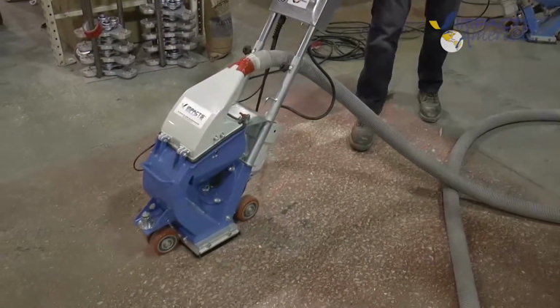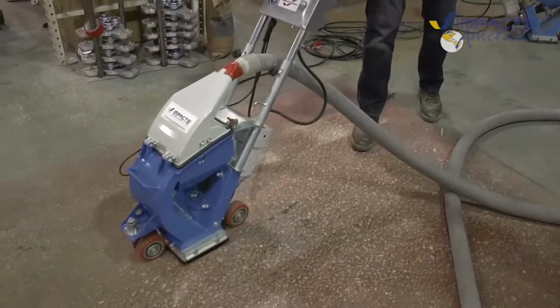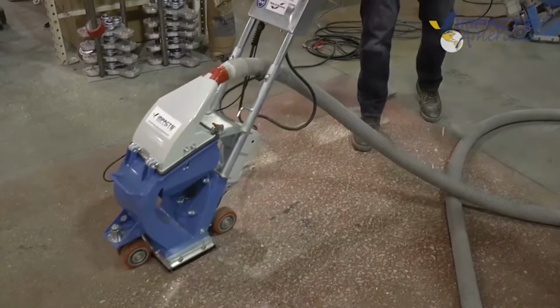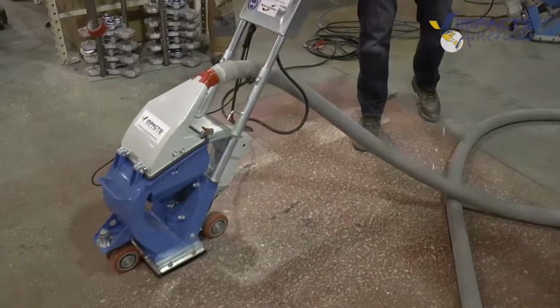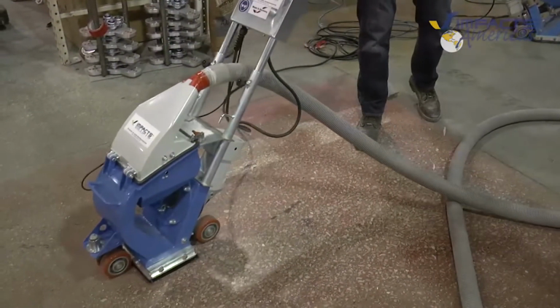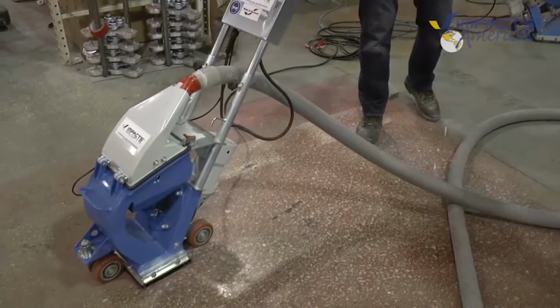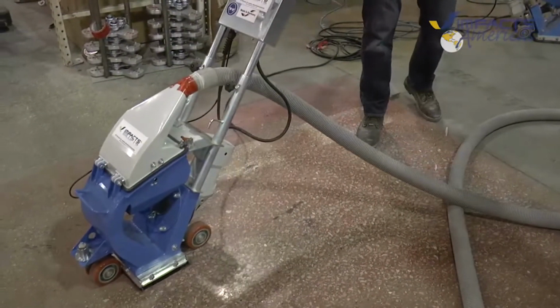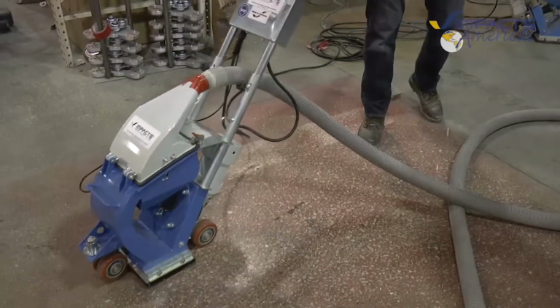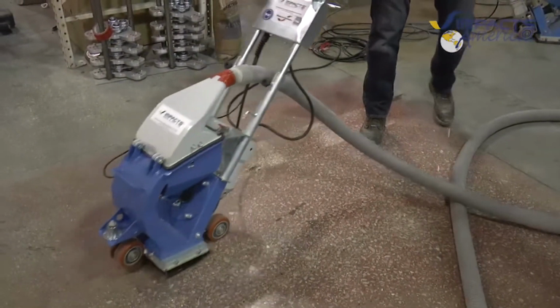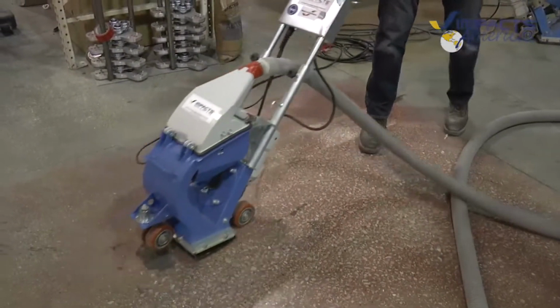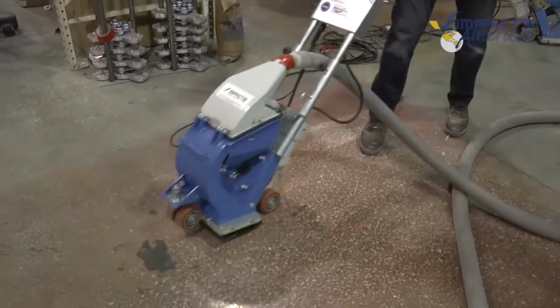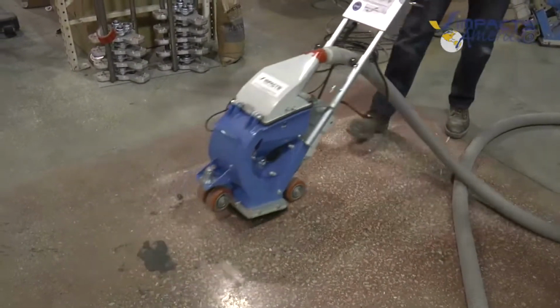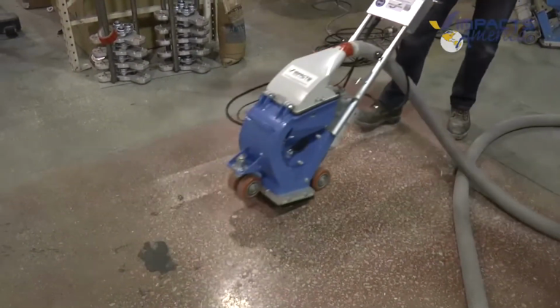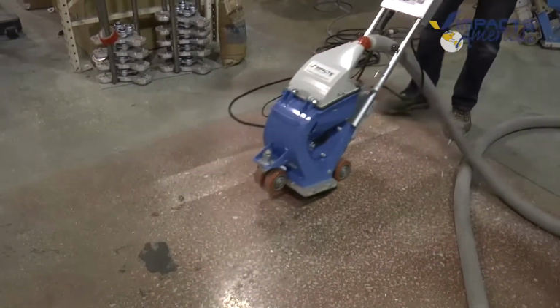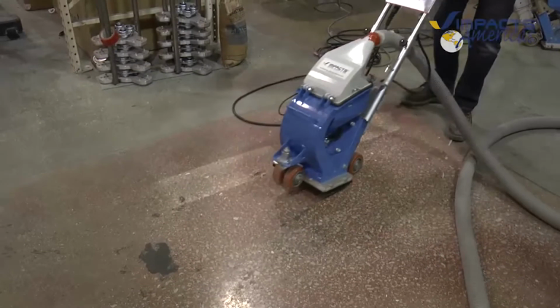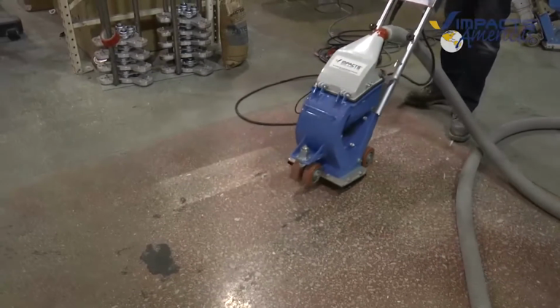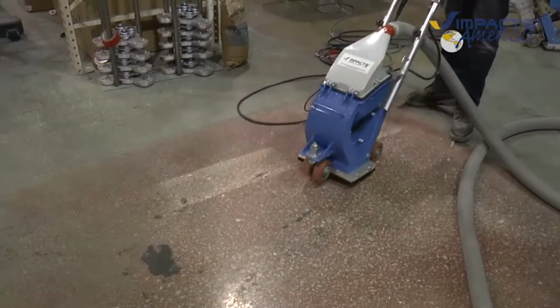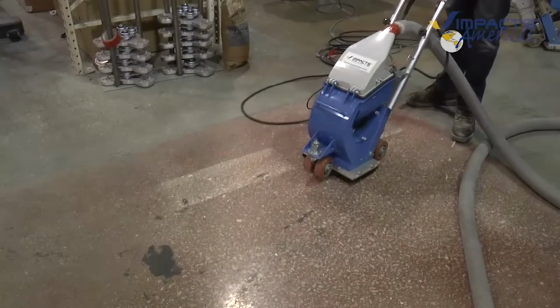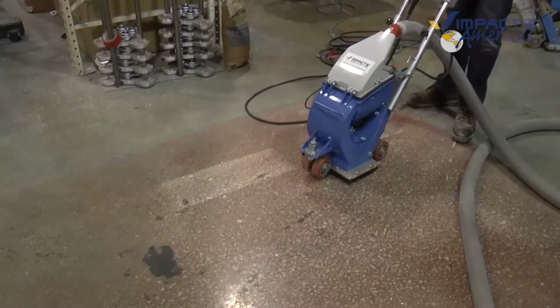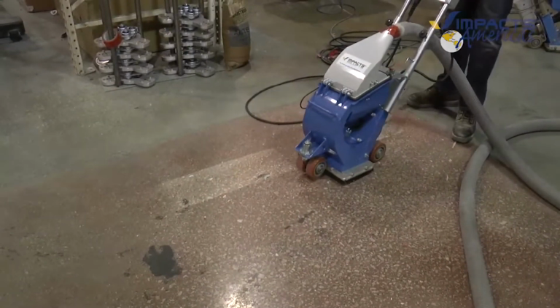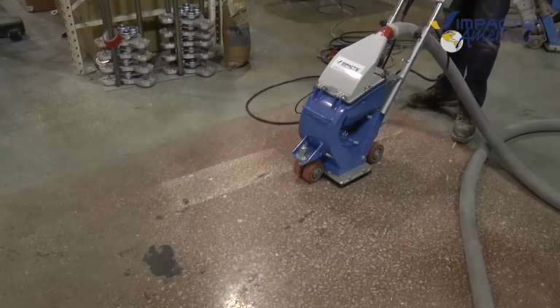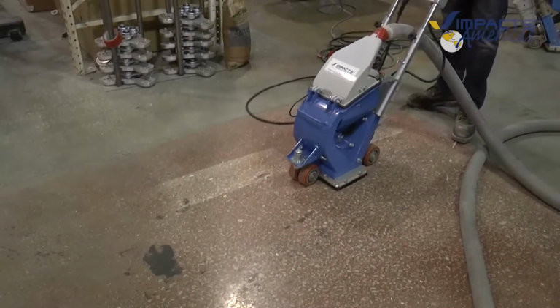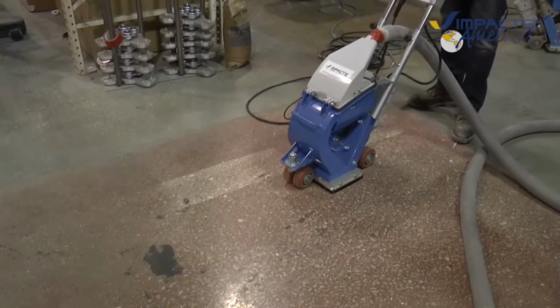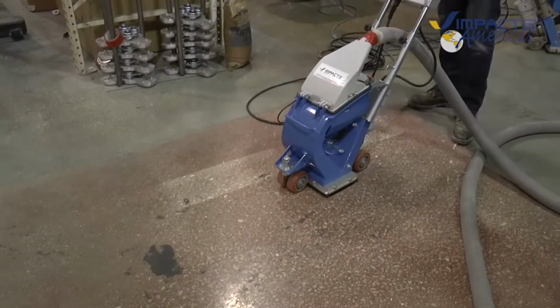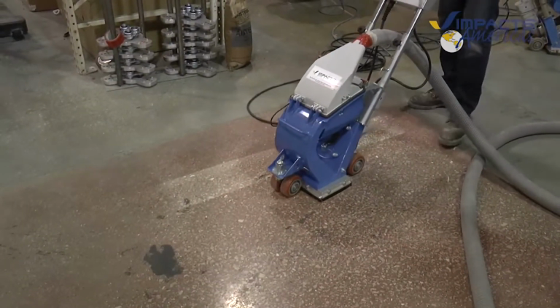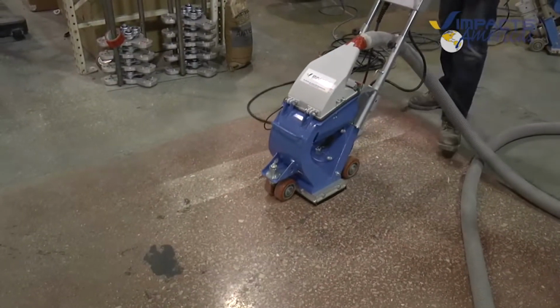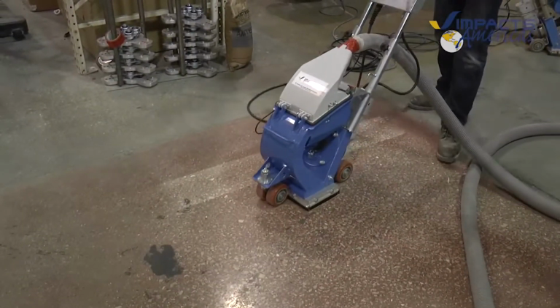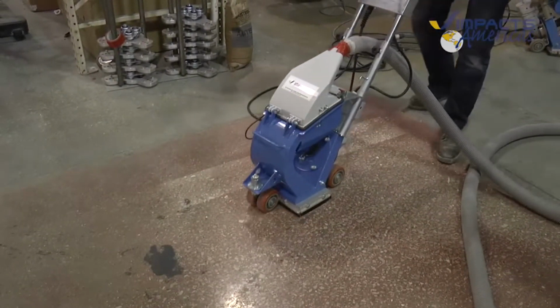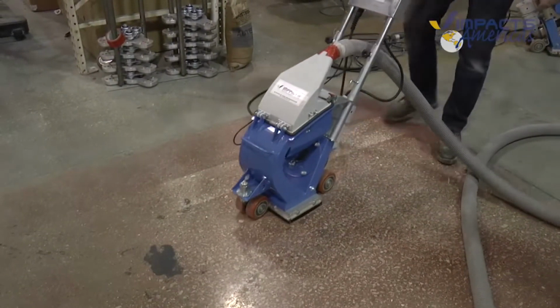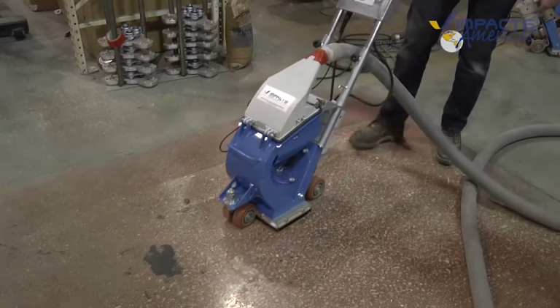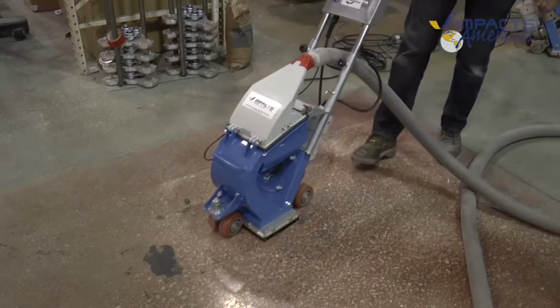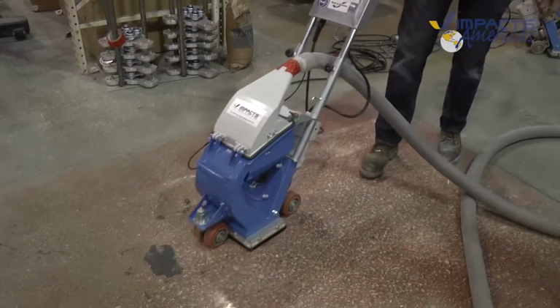Whatever extra is on there as we do it, it's just gonna drop off until it's the right amount. You want to pick this up, Ryan? He's wearing the extra off.